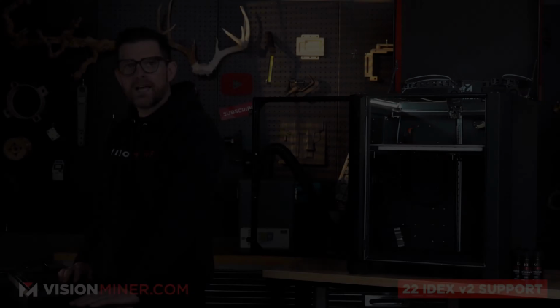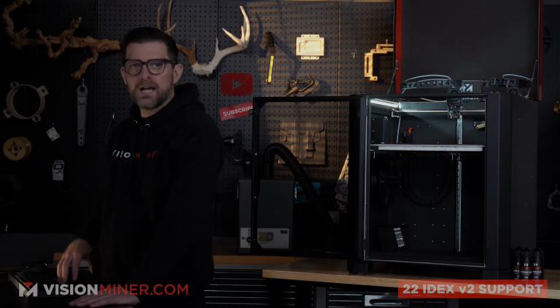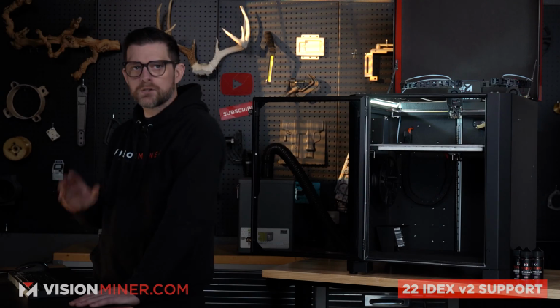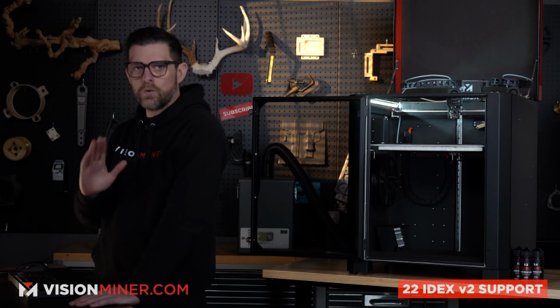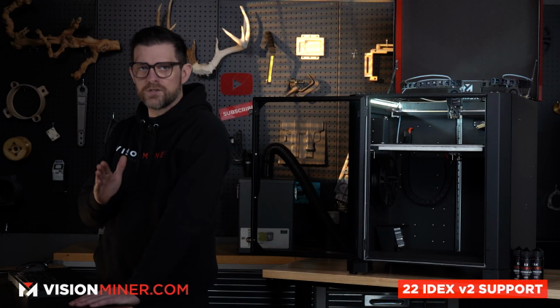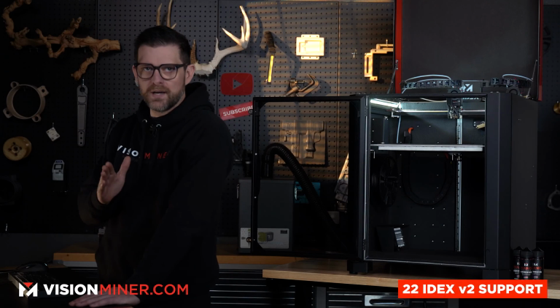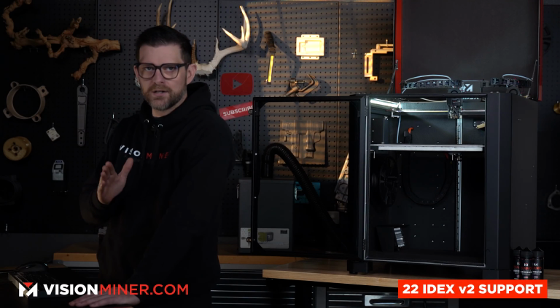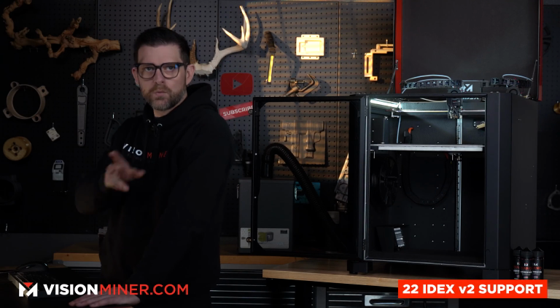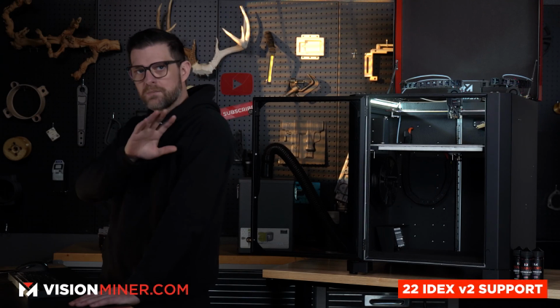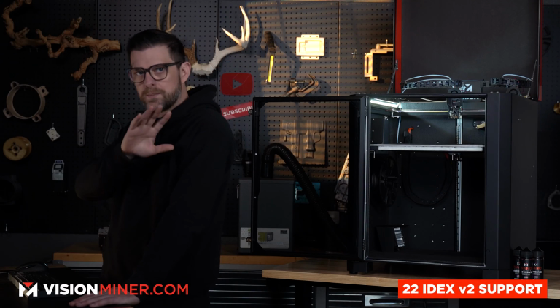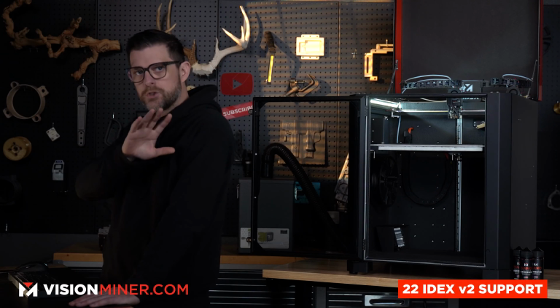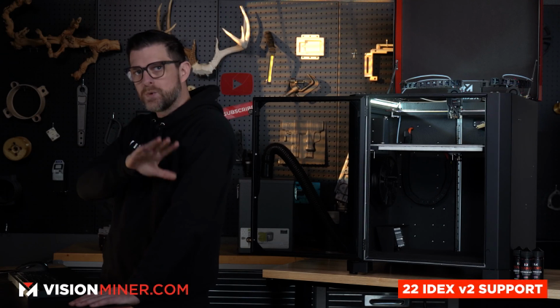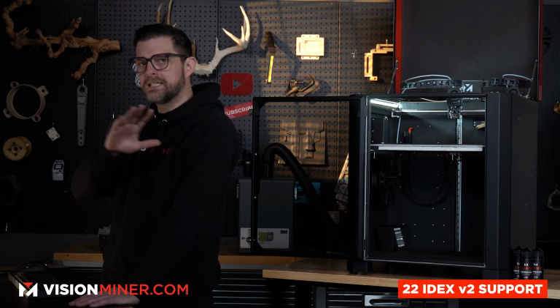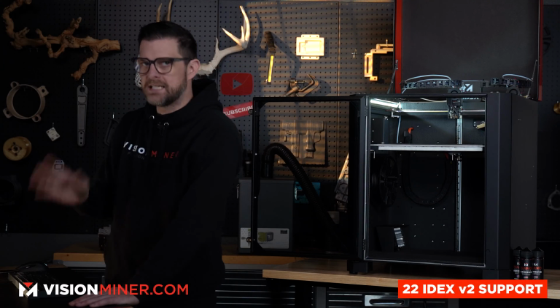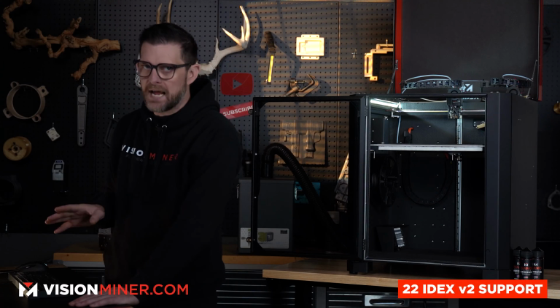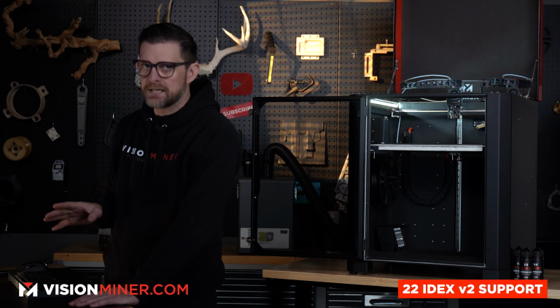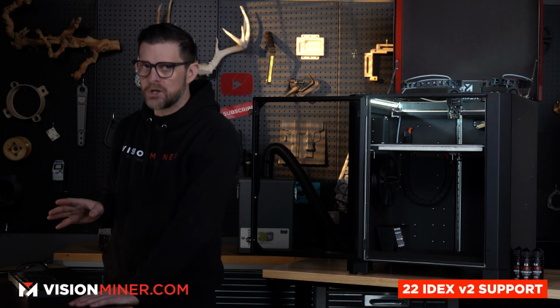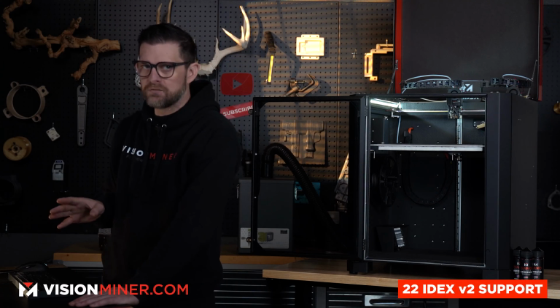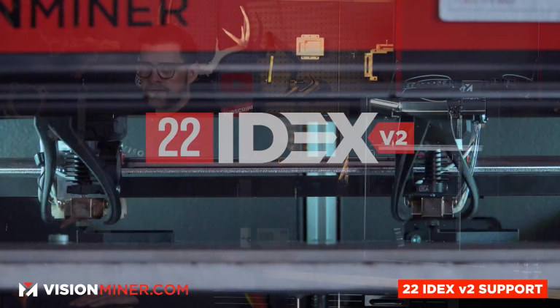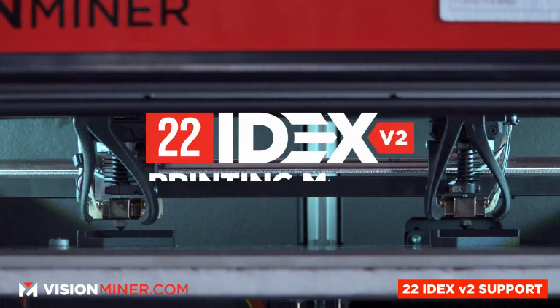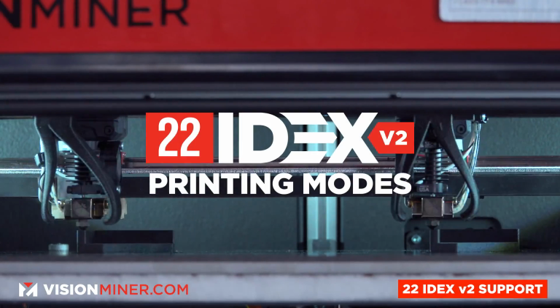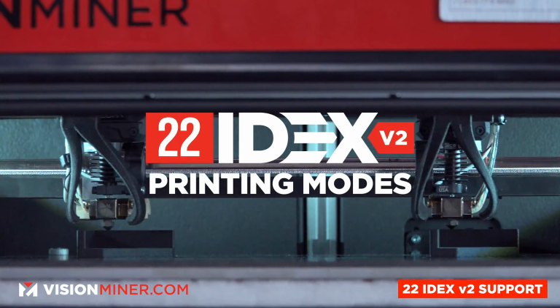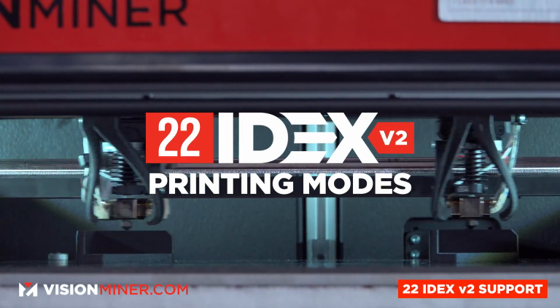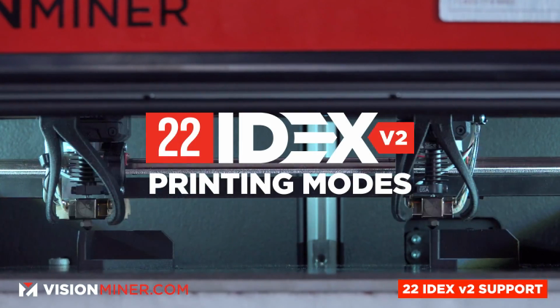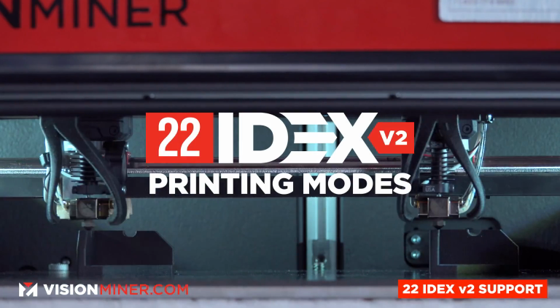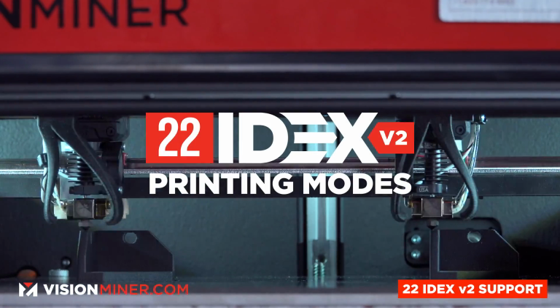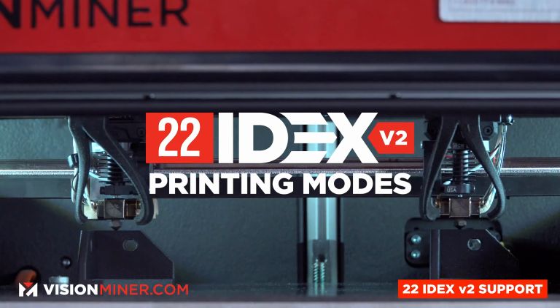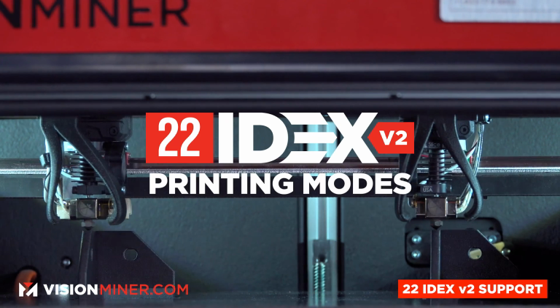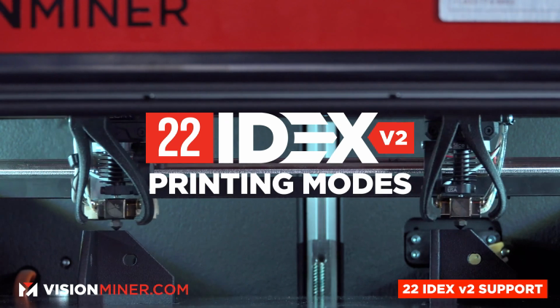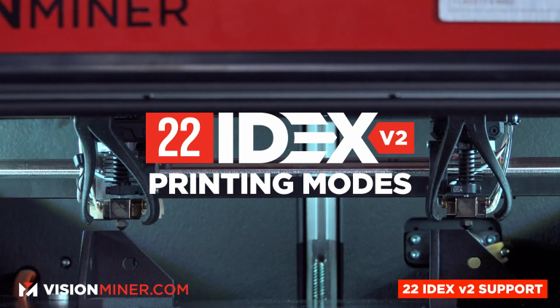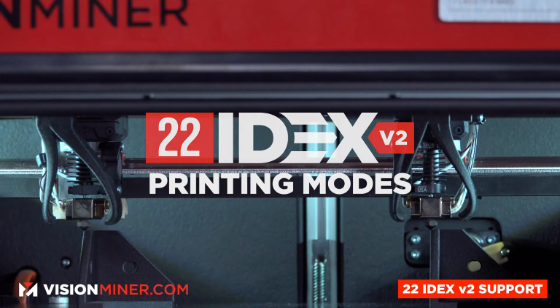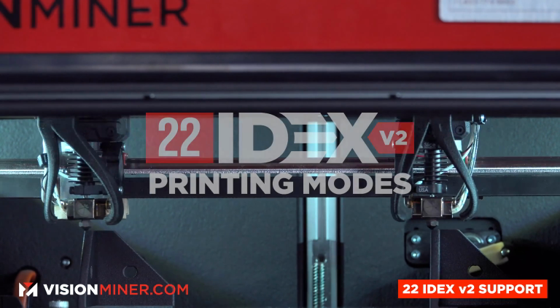Hey guys, Cole with Vision Miner here. What I'm going to be doing today is an overview of duplication and mirror mode on the 22 IDEX.